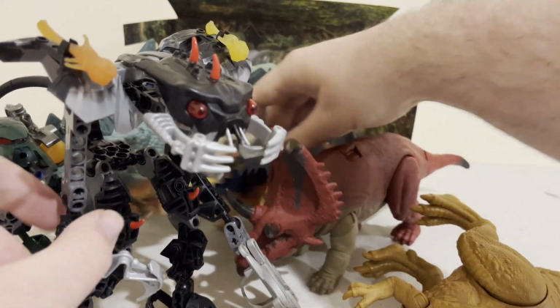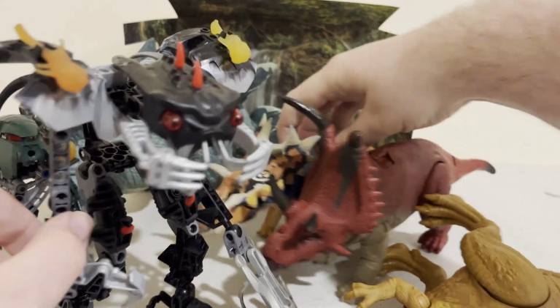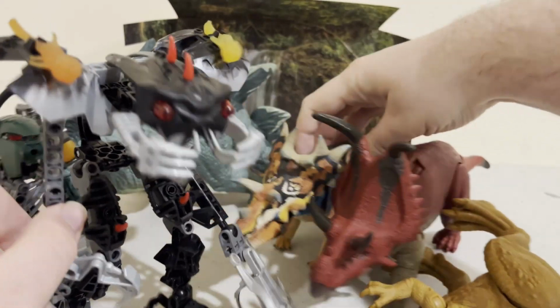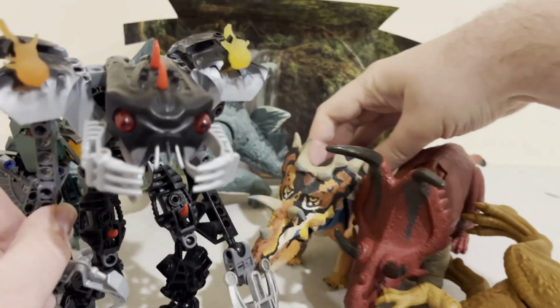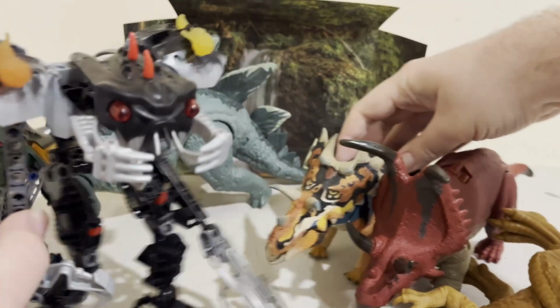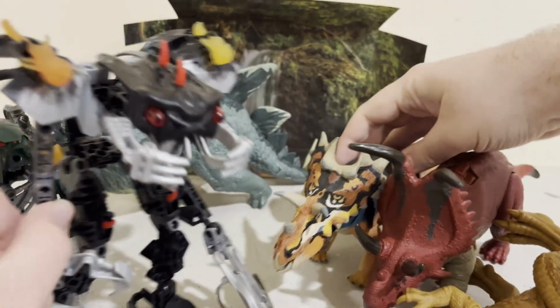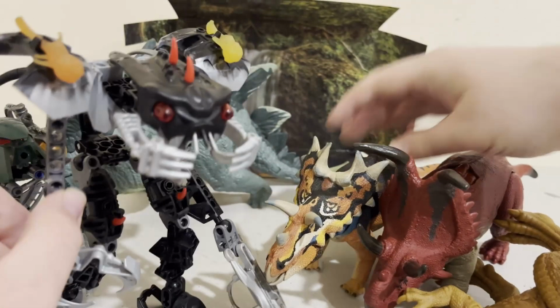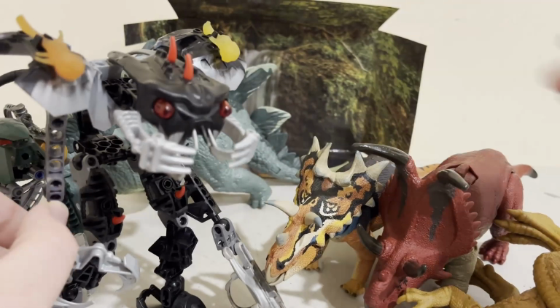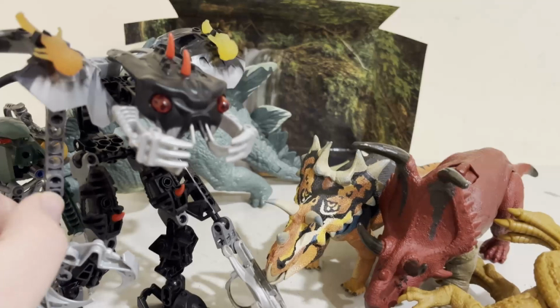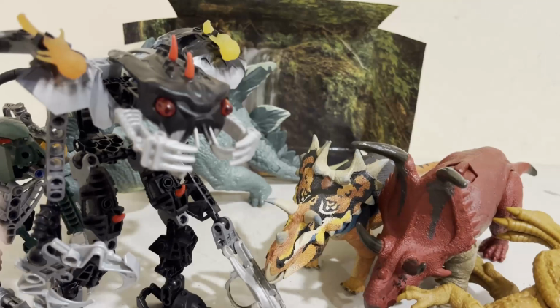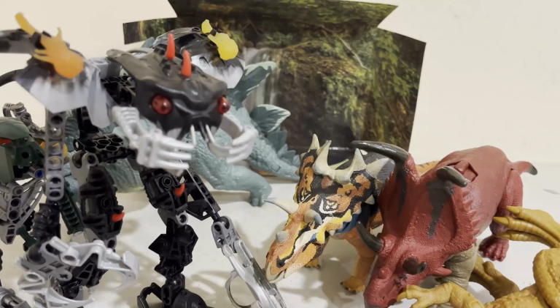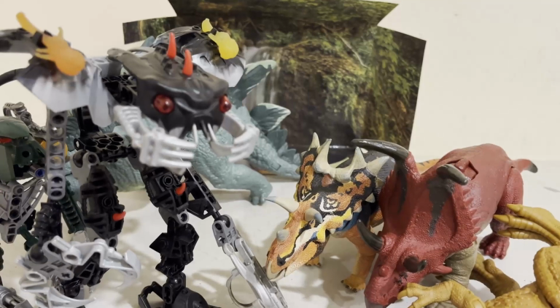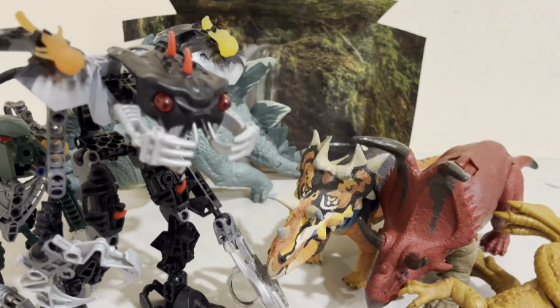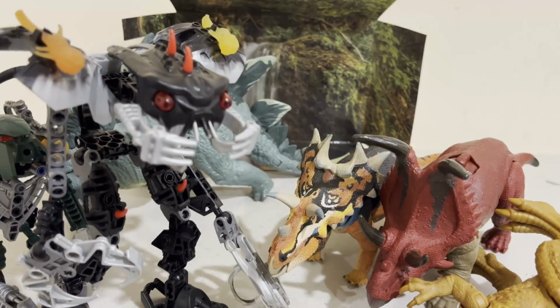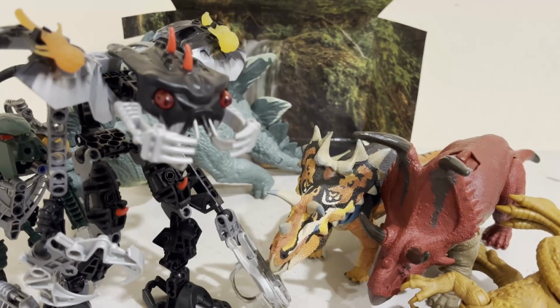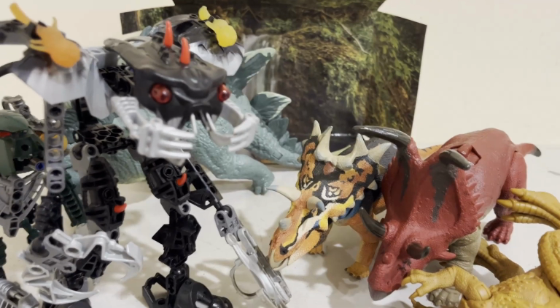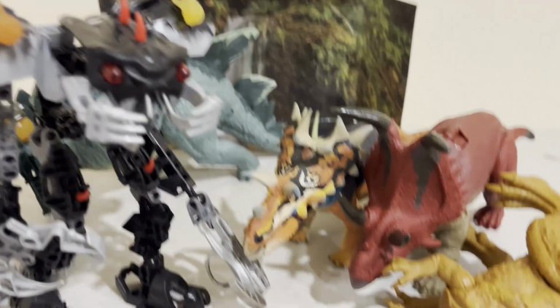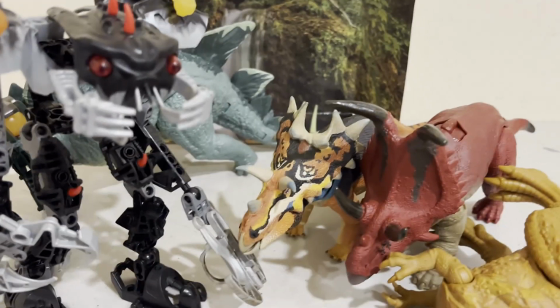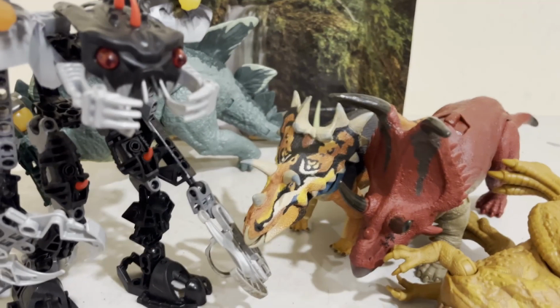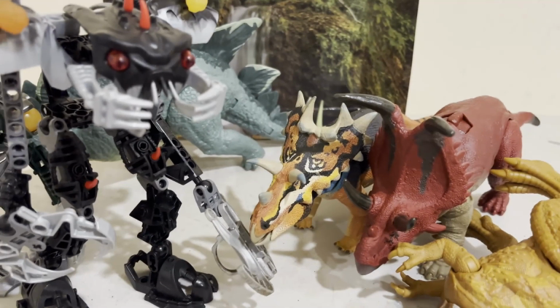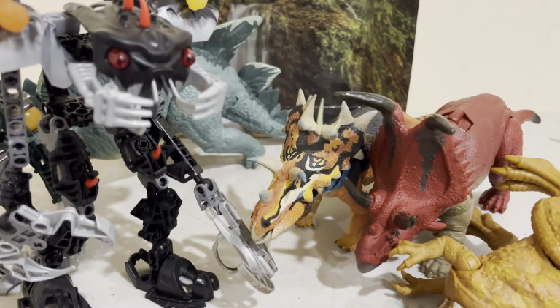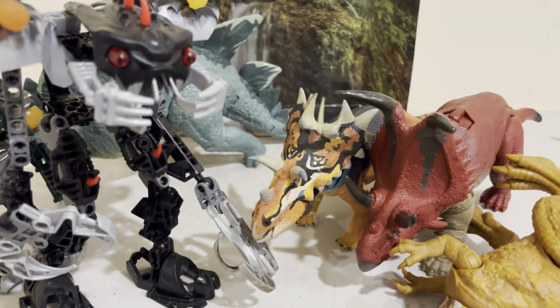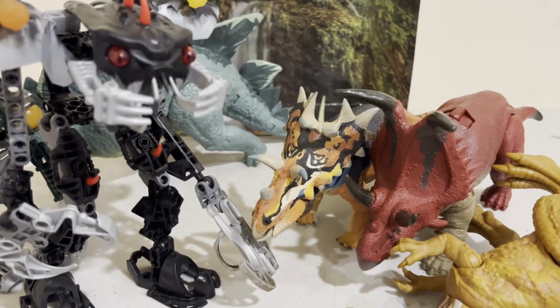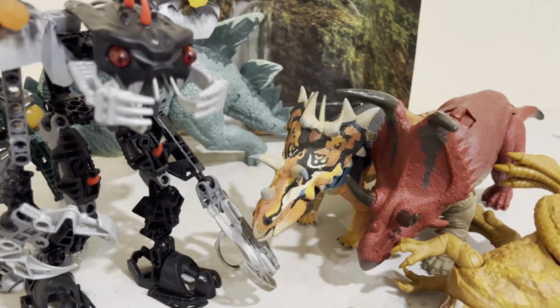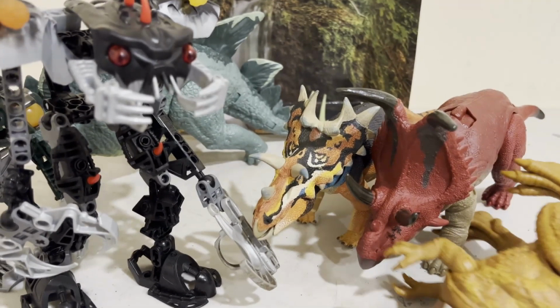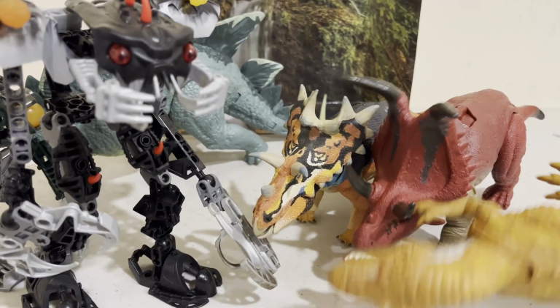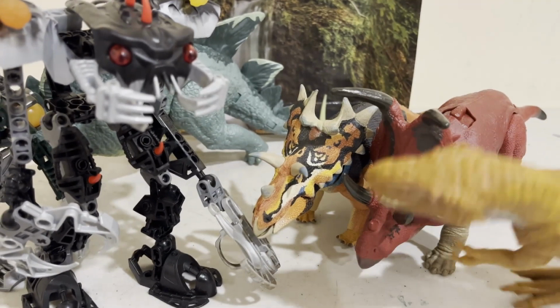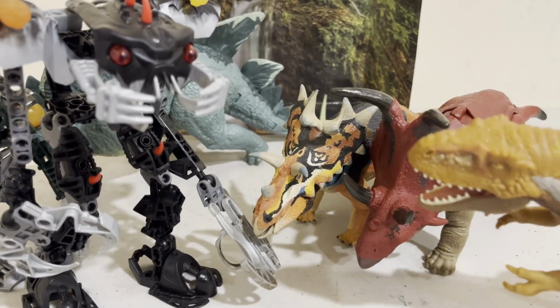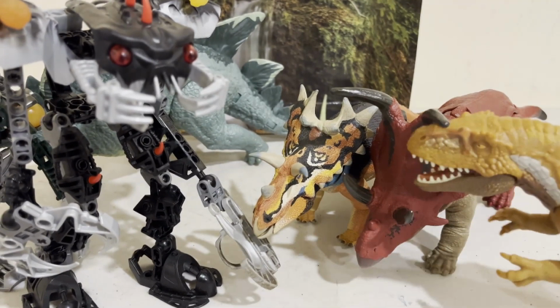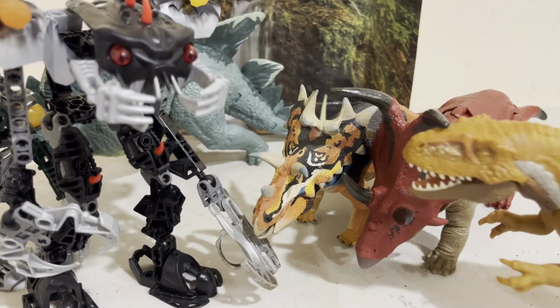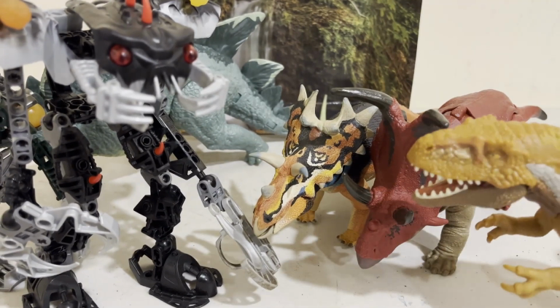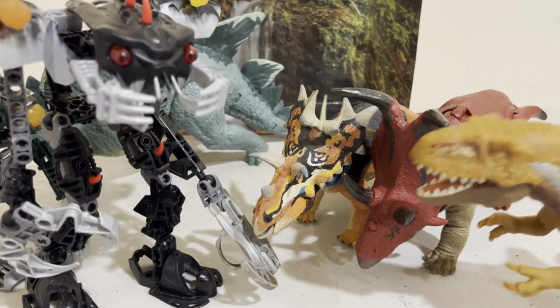Not the biggest creature ever, but it's accessible. Maybe it's some kind of smaller ceratopsian.